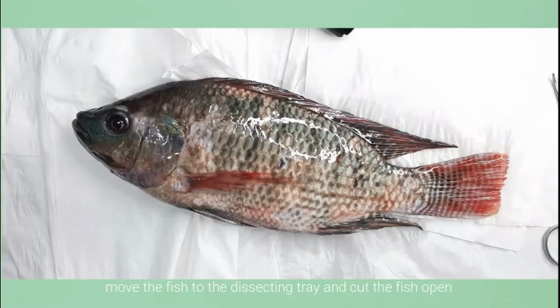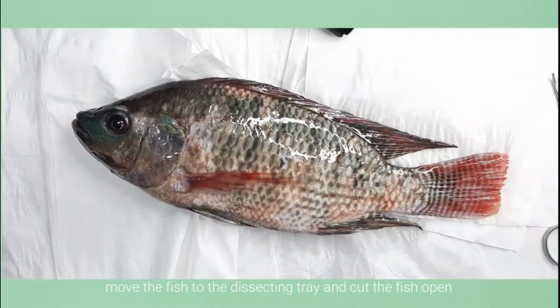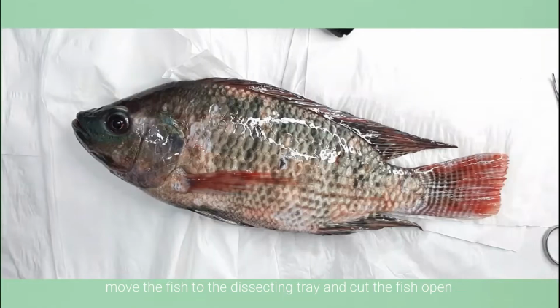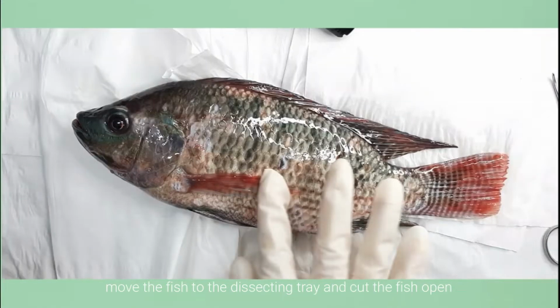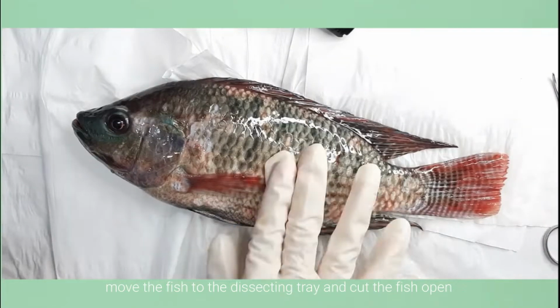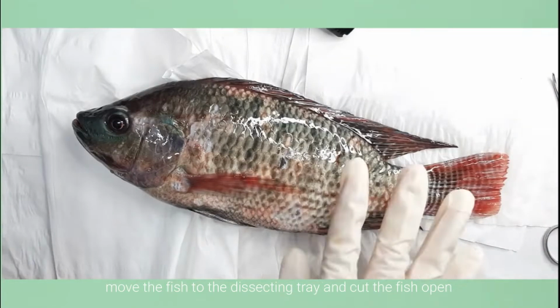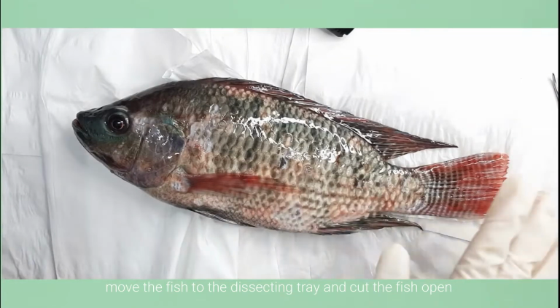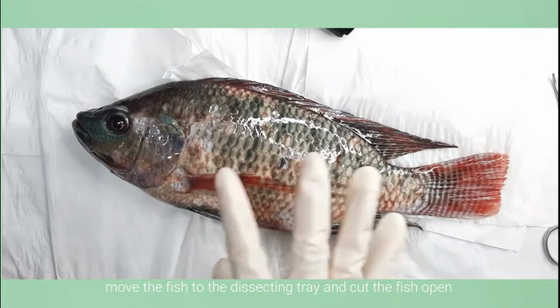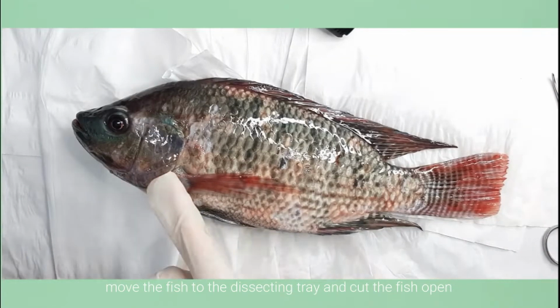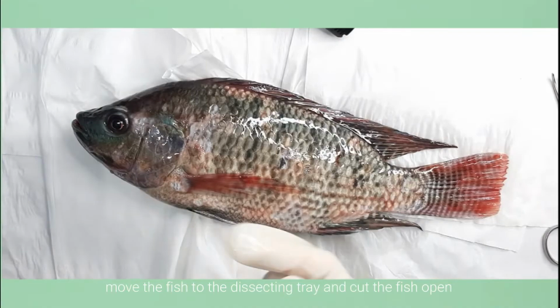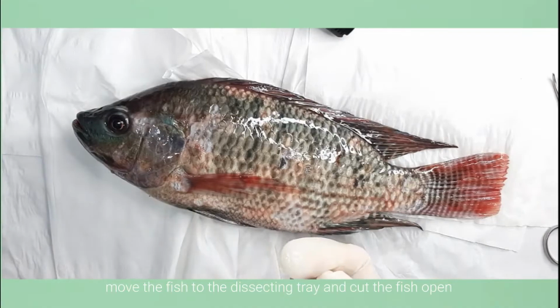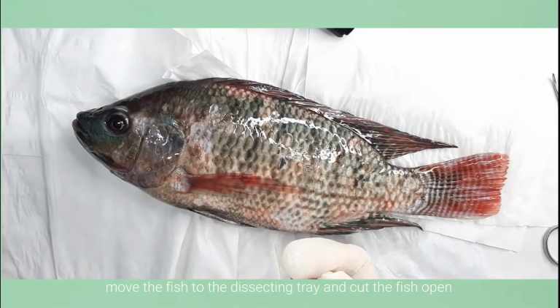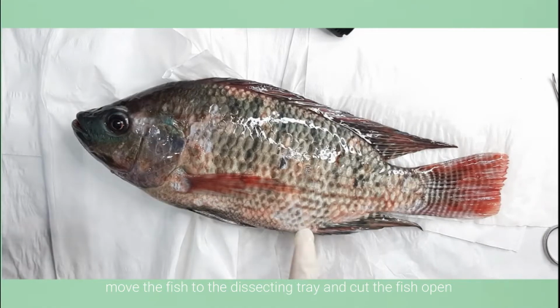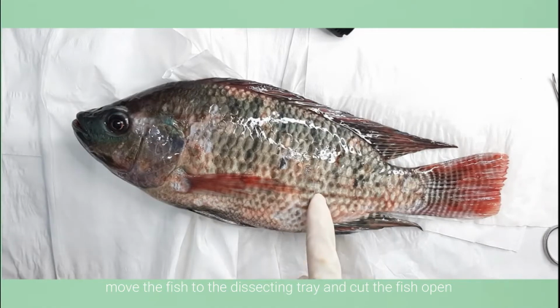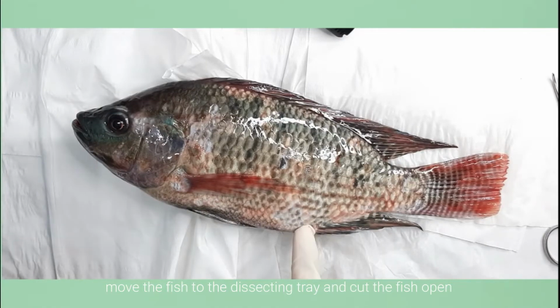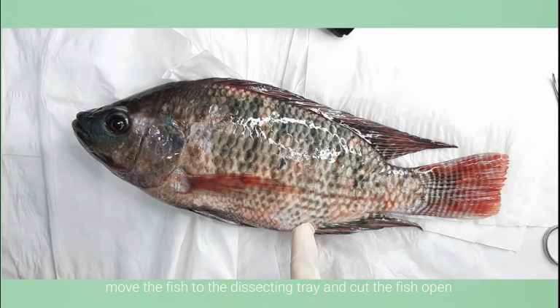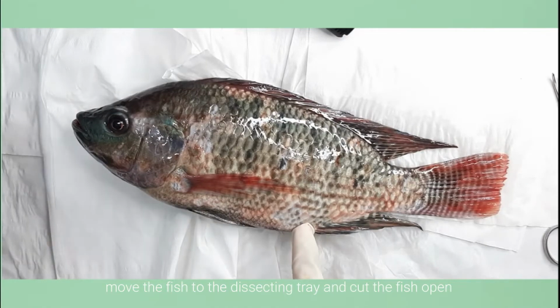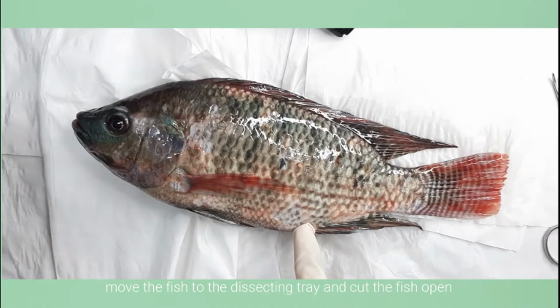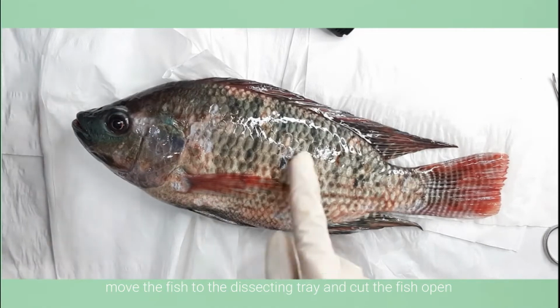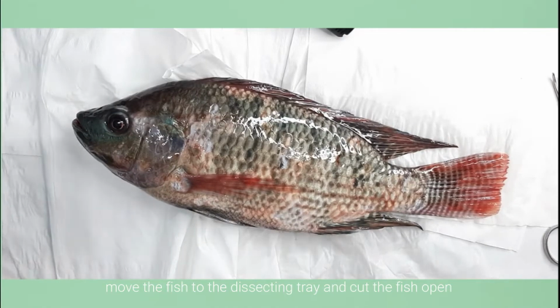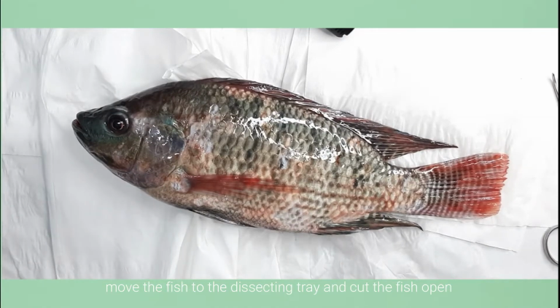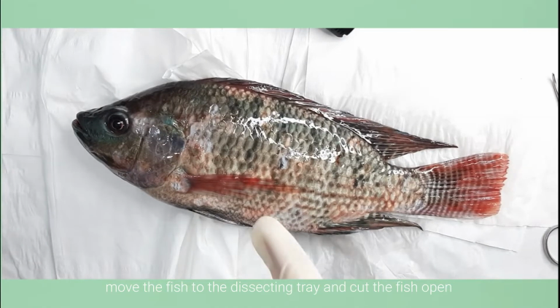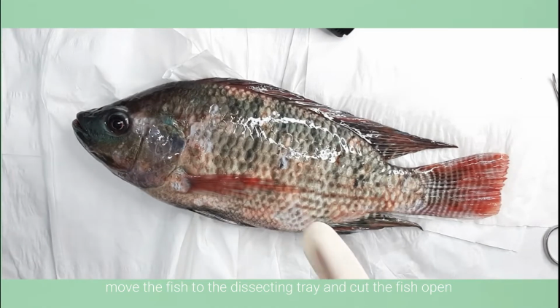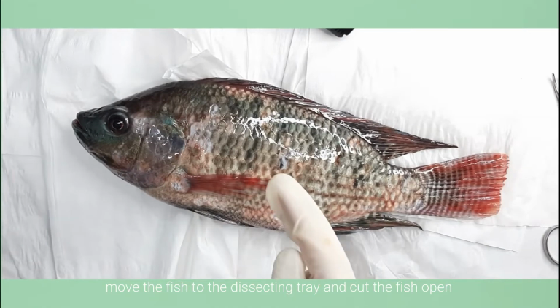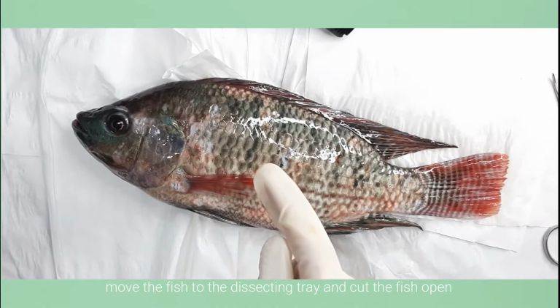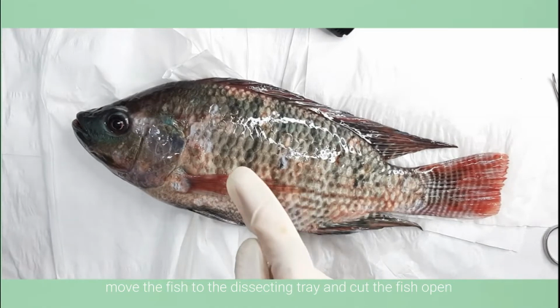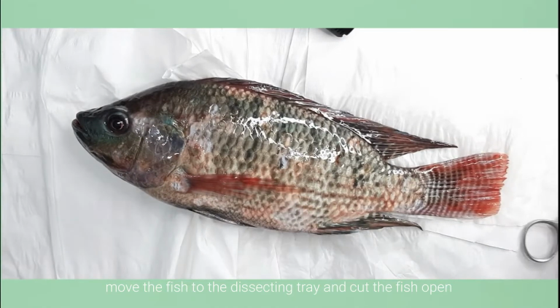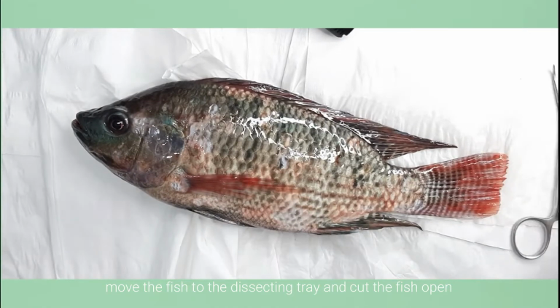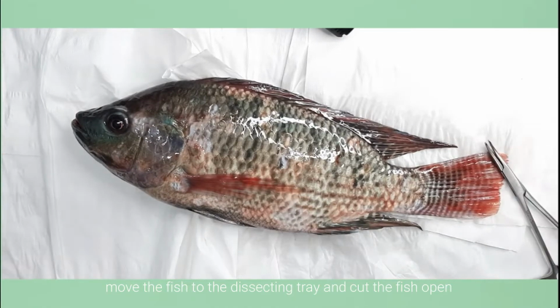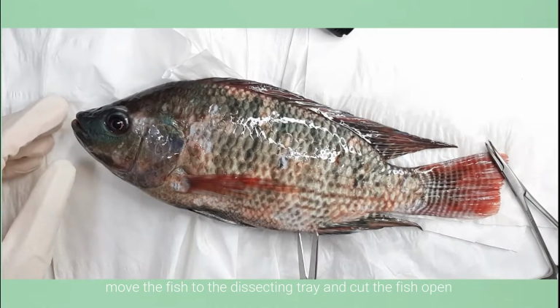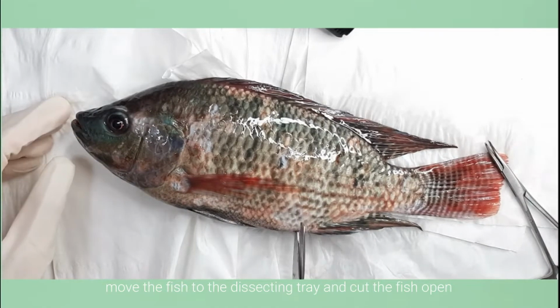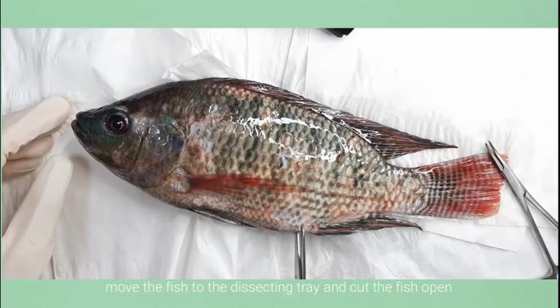After anesthetizing, I transfer the fish to the dissecting pan and begin the dissection.